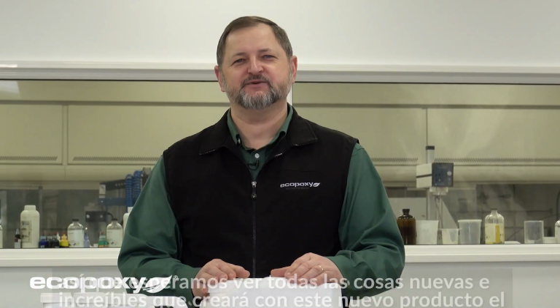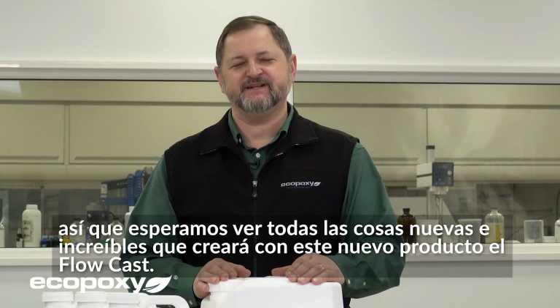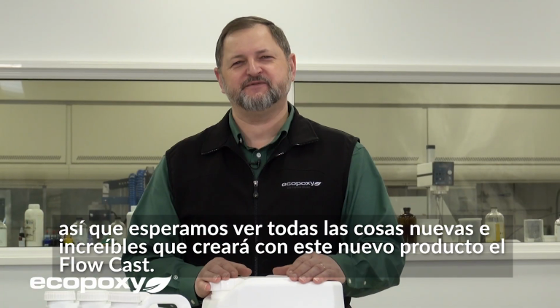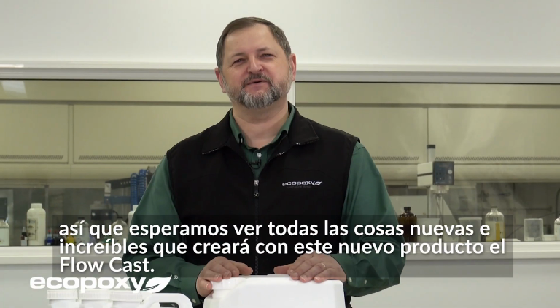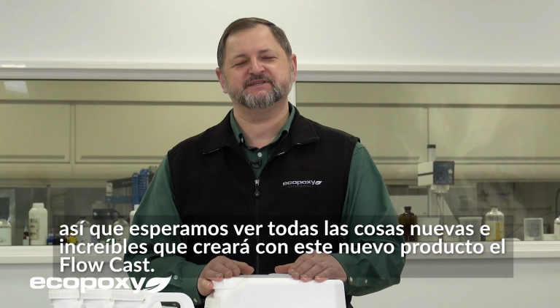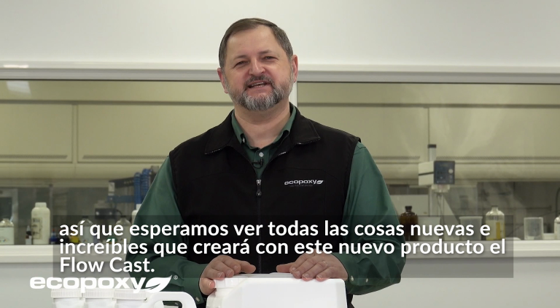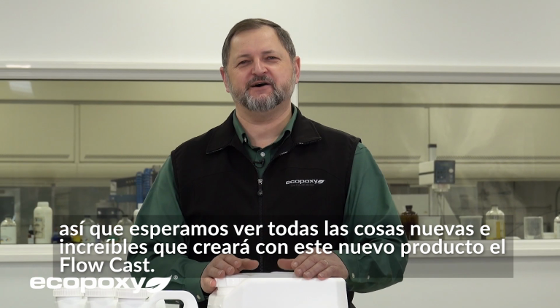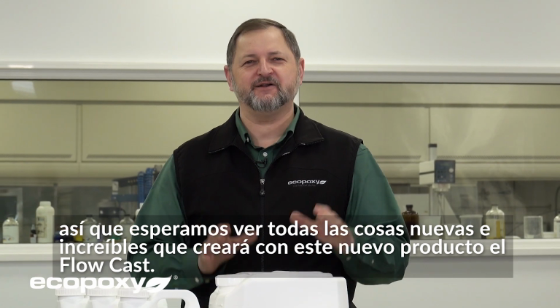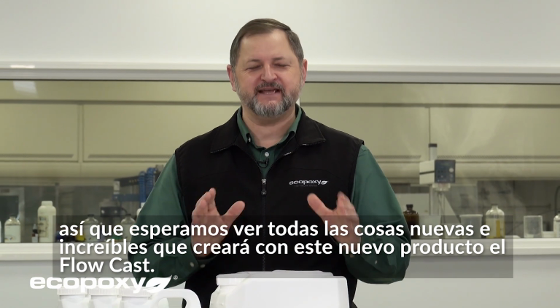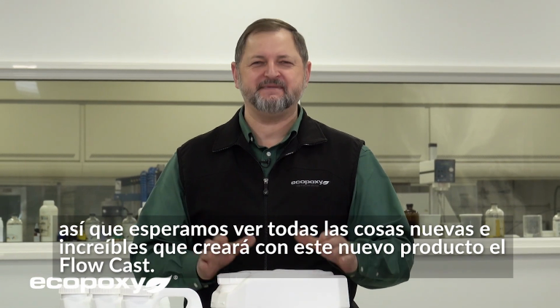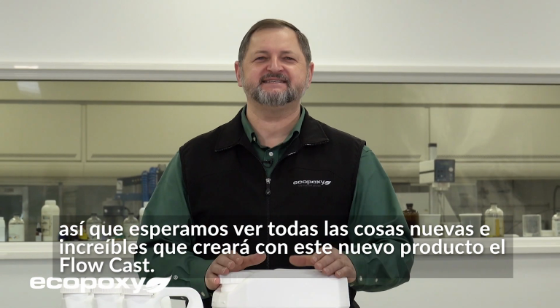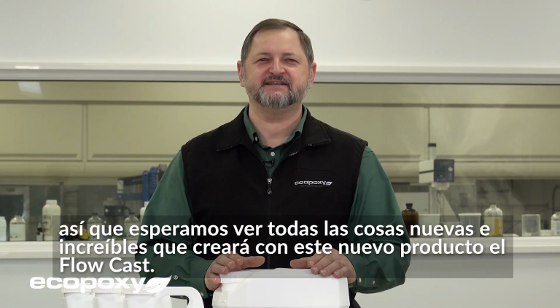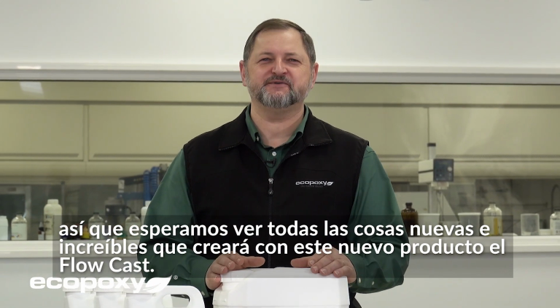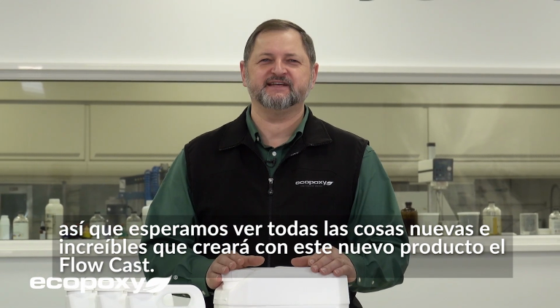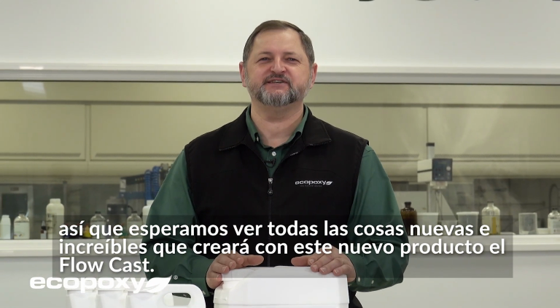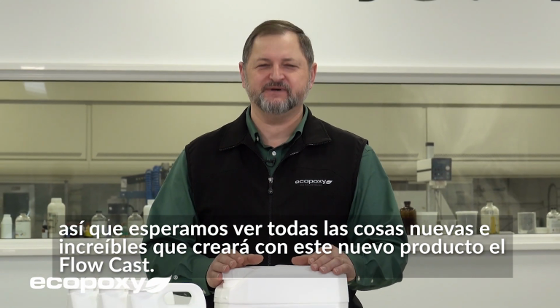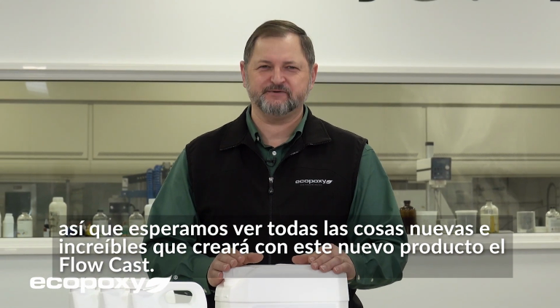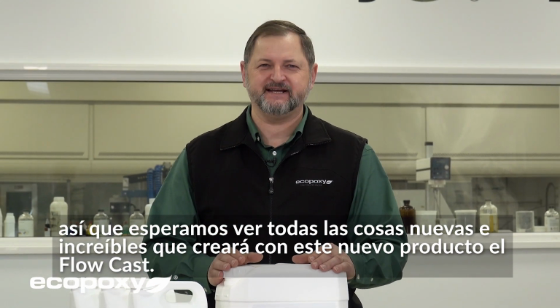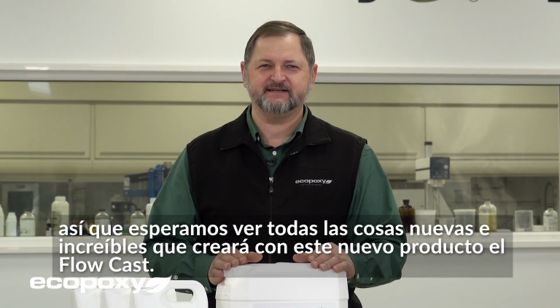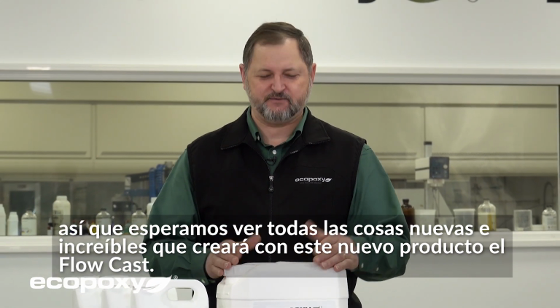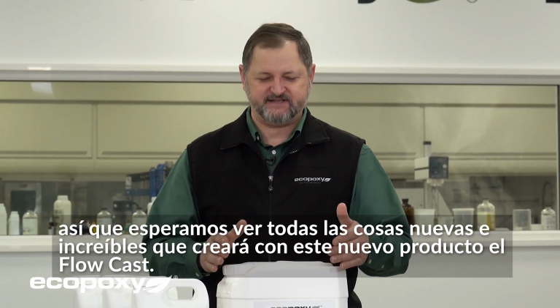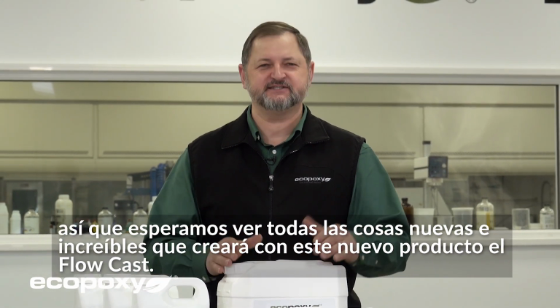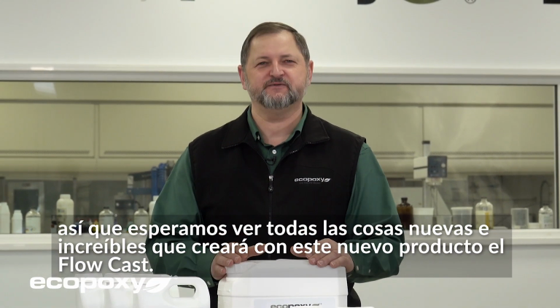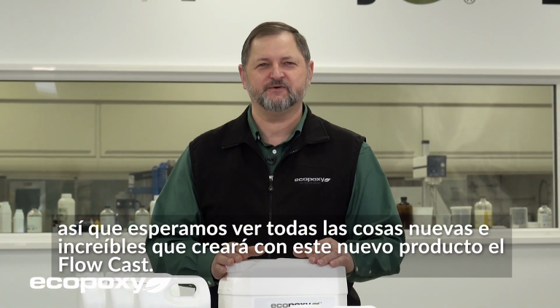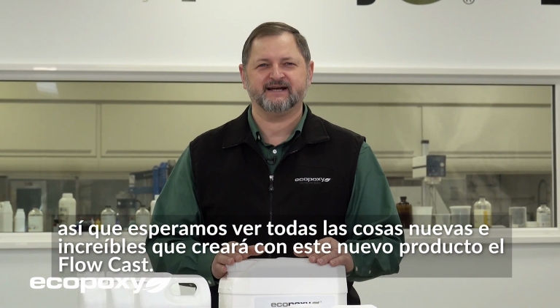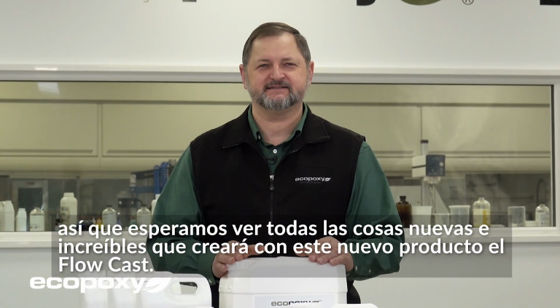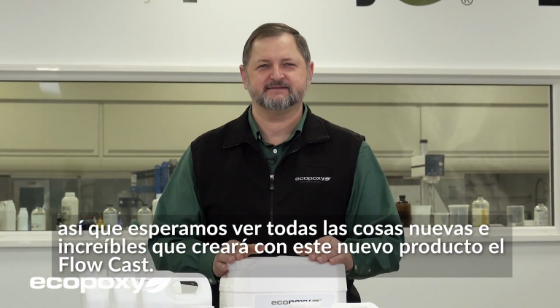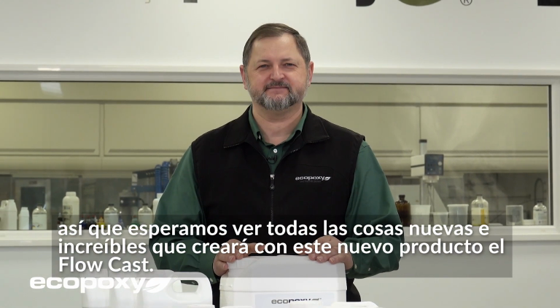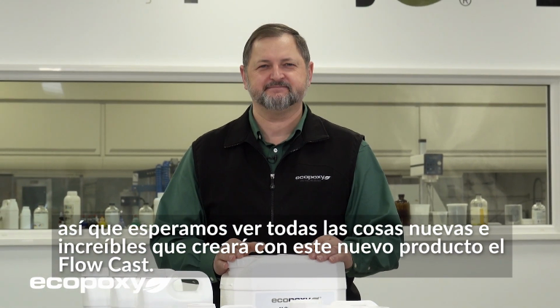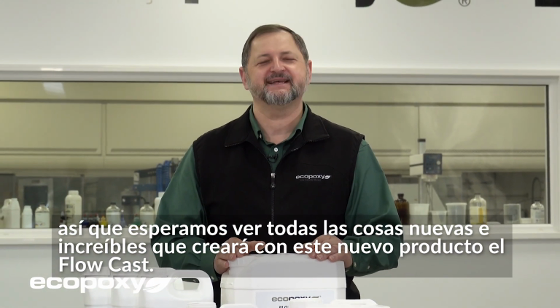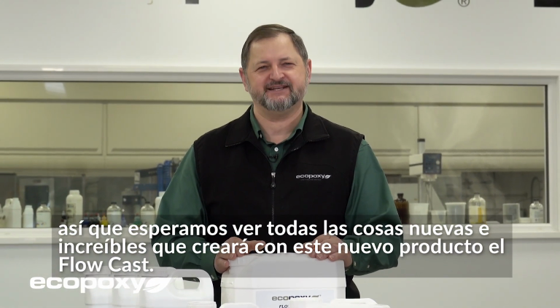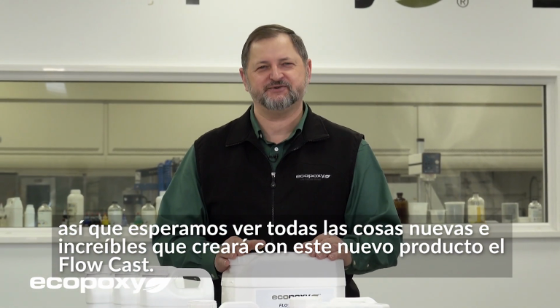We look forward to seeing all the amazing new things you will create with this new Flowcast. Enjoy.